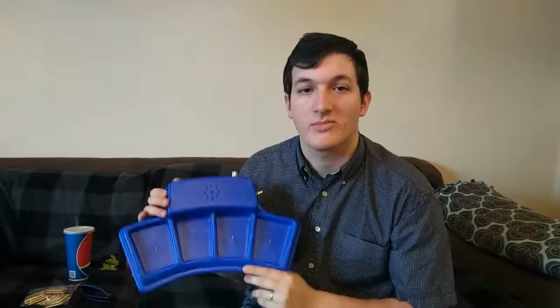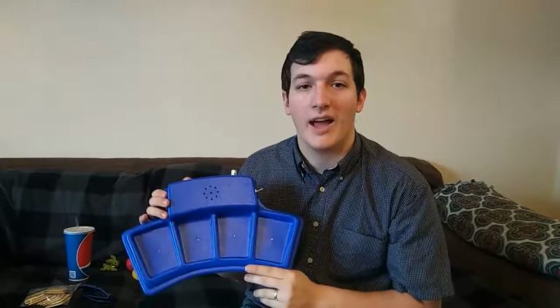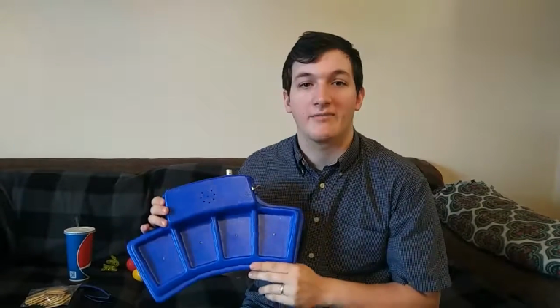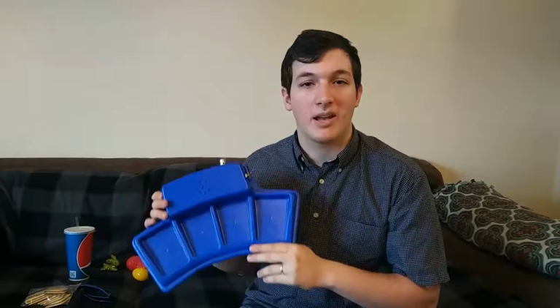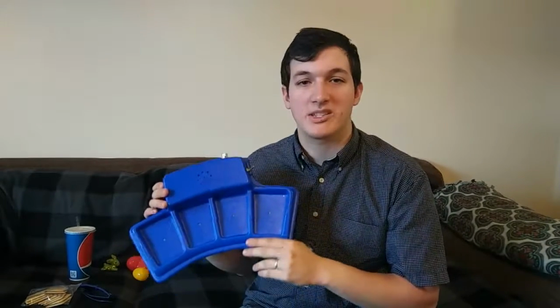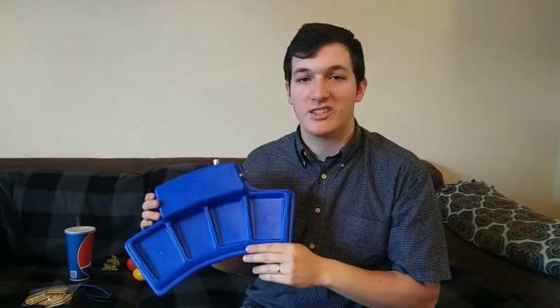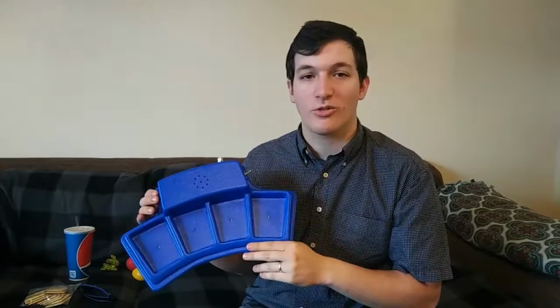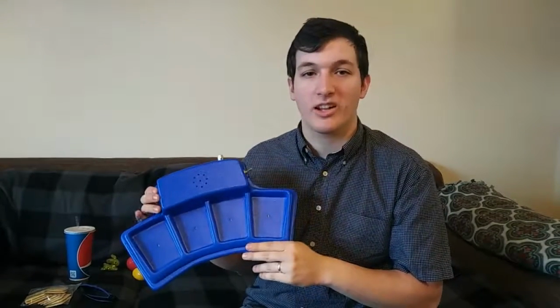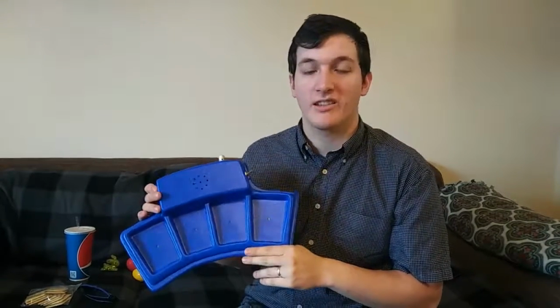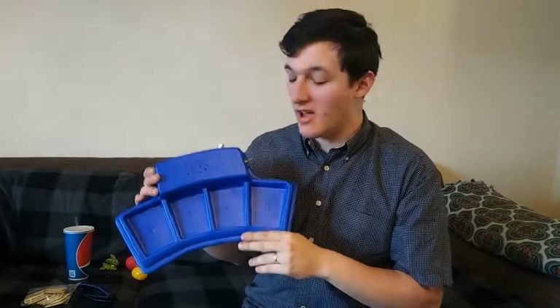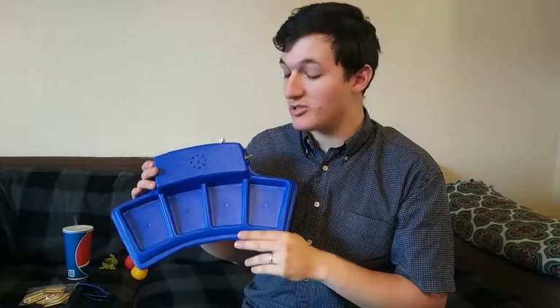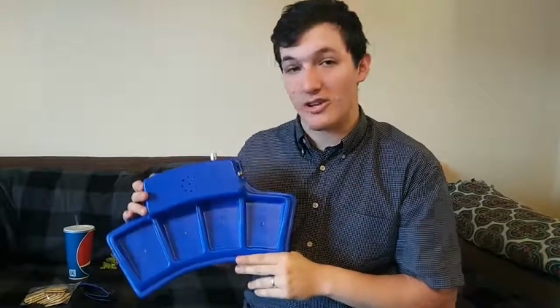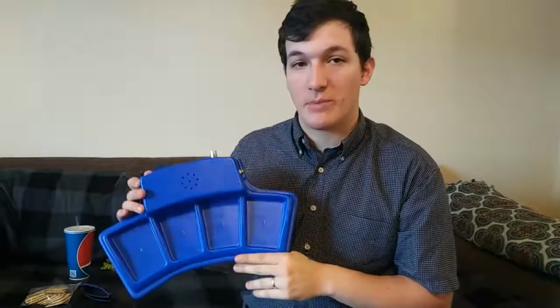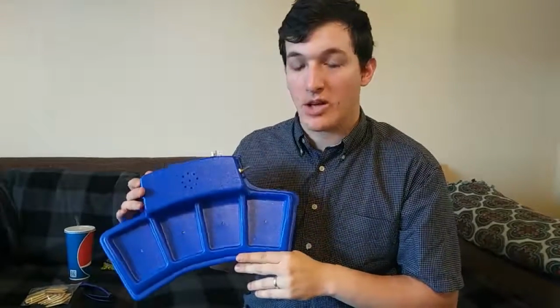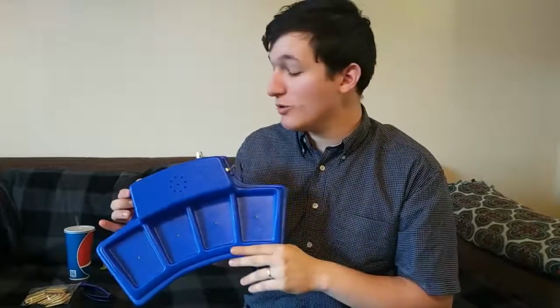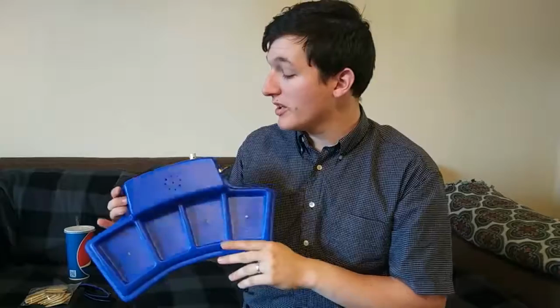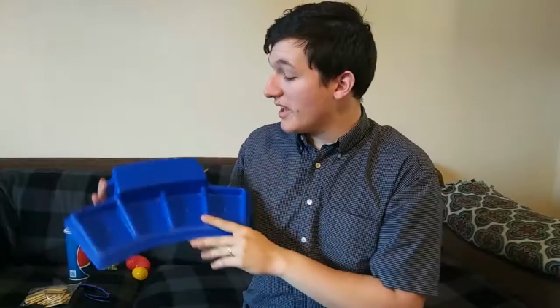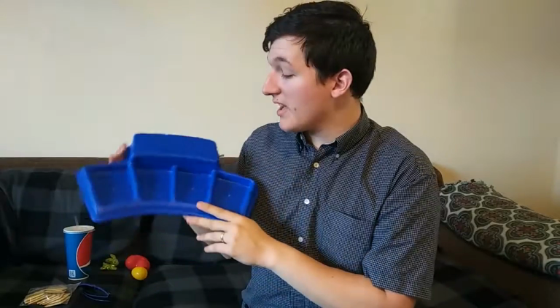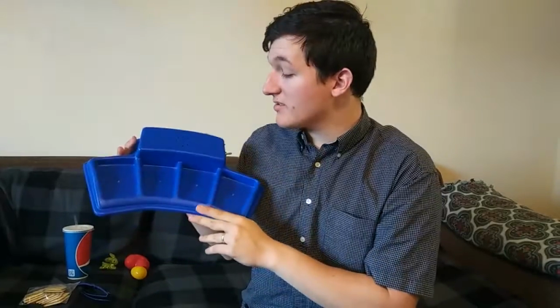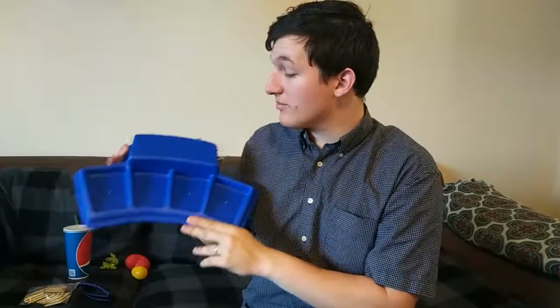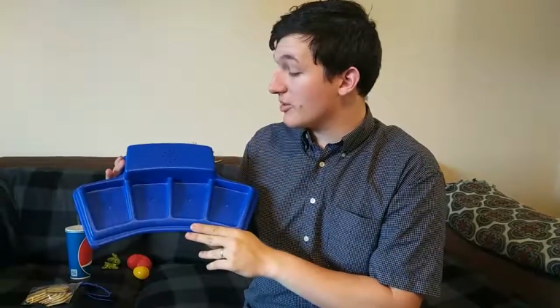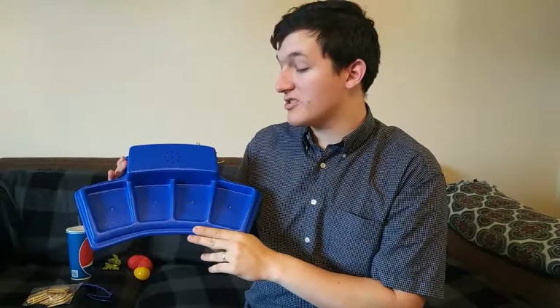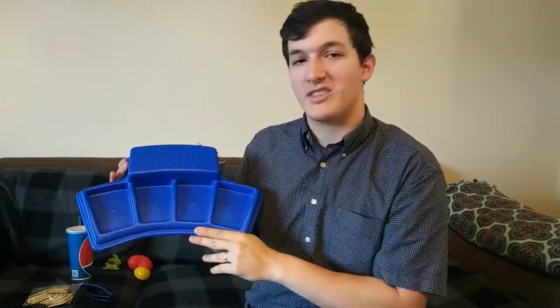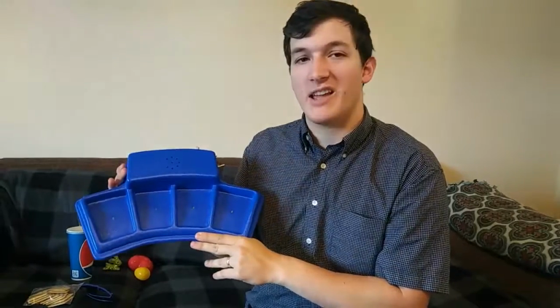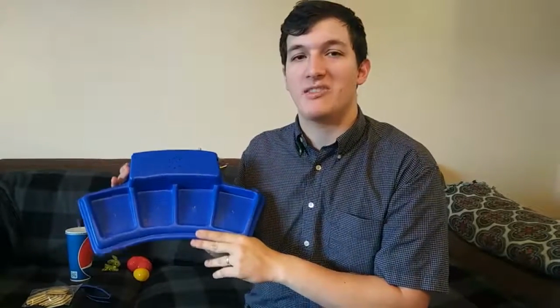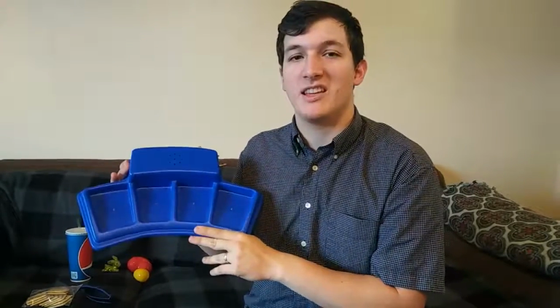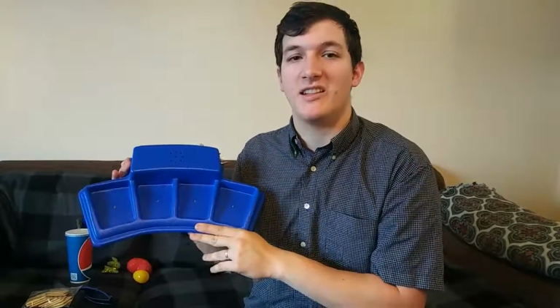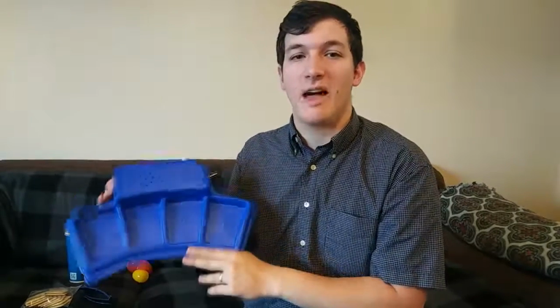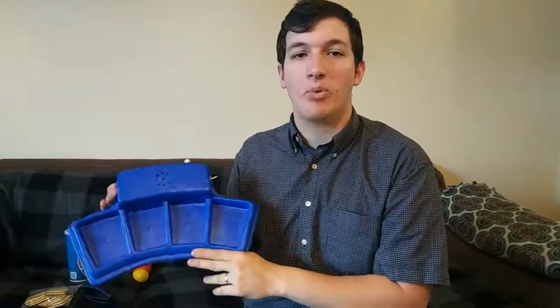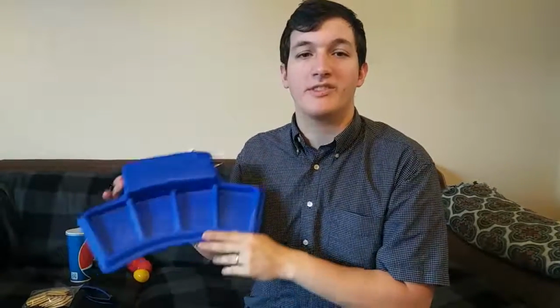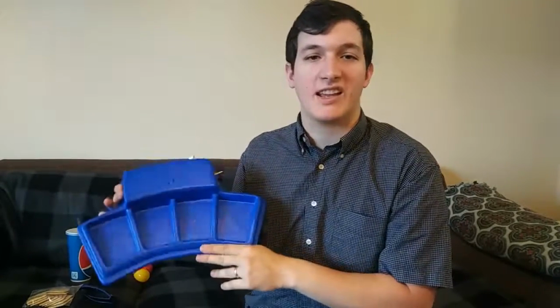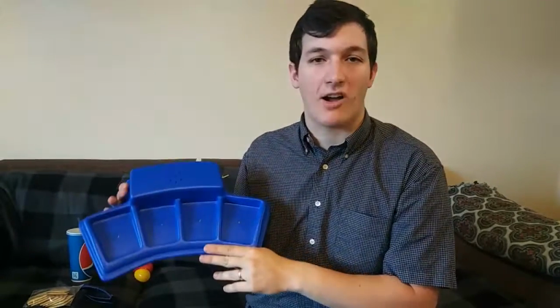Hi, my name is TJ Dorney. I'm a student here at BYU and I'm going to talk today about the Lapboard Take and Talk.